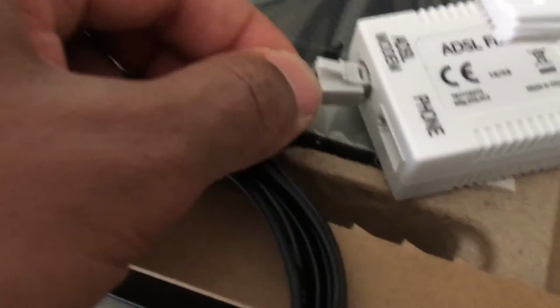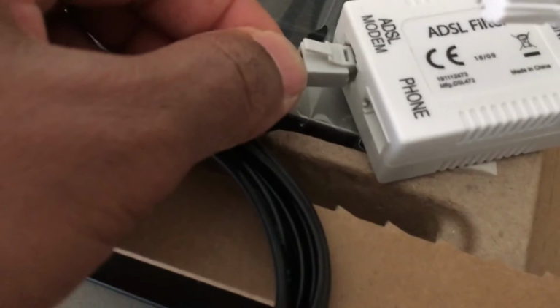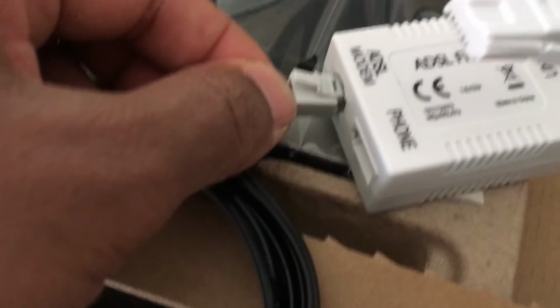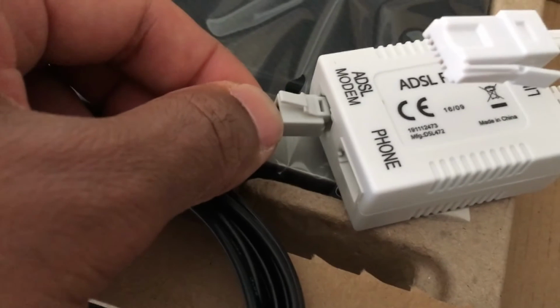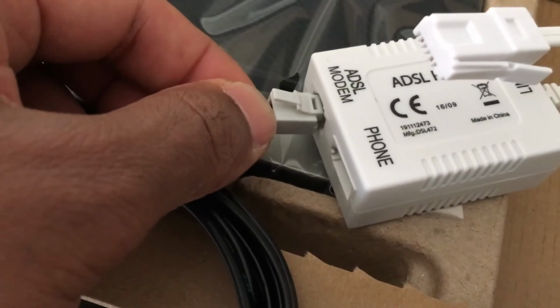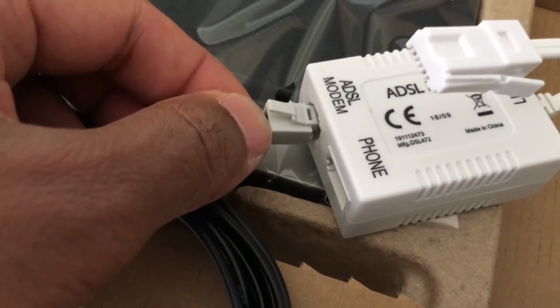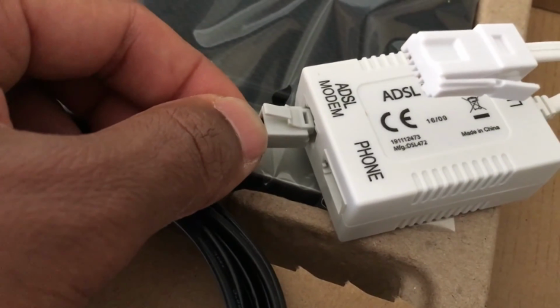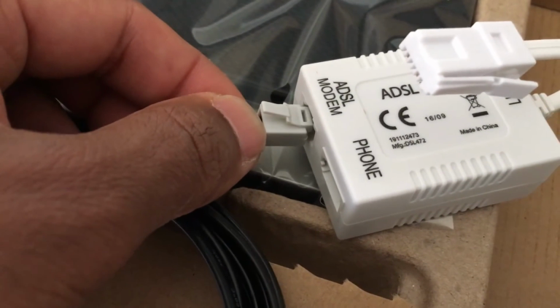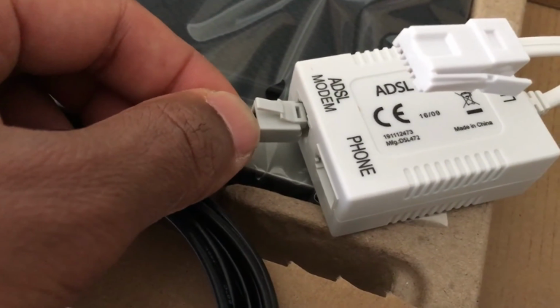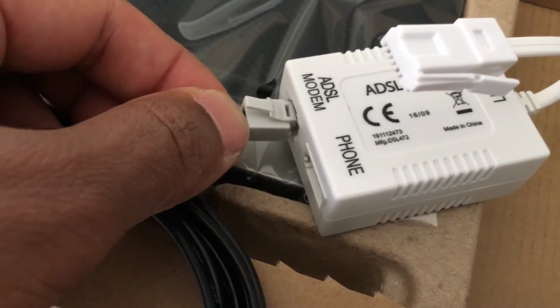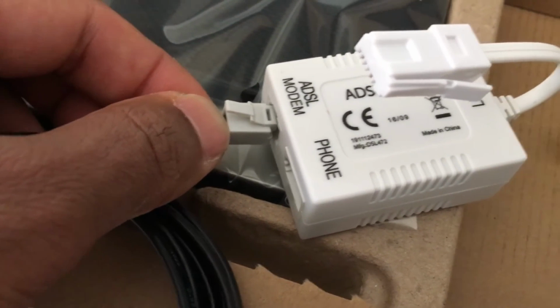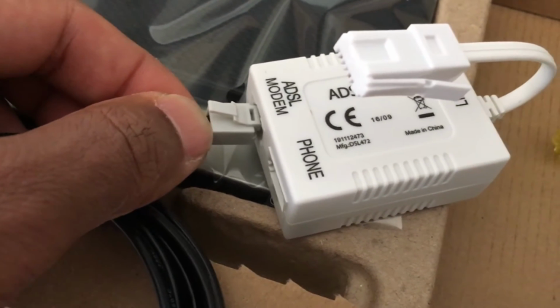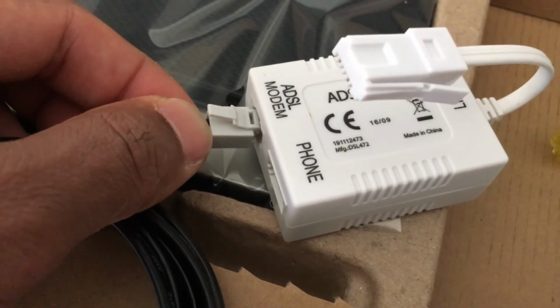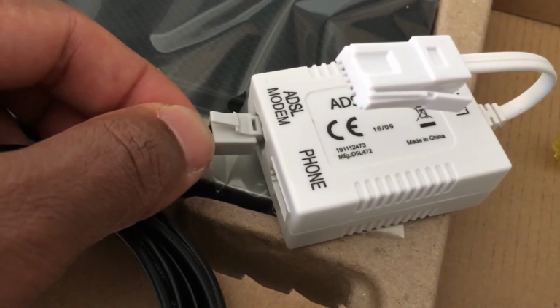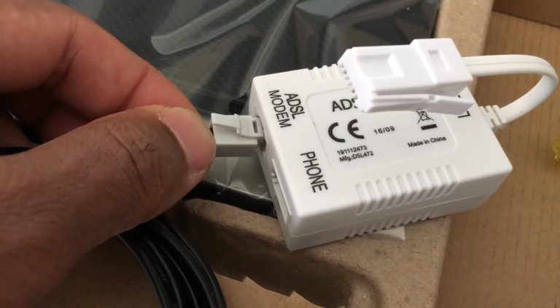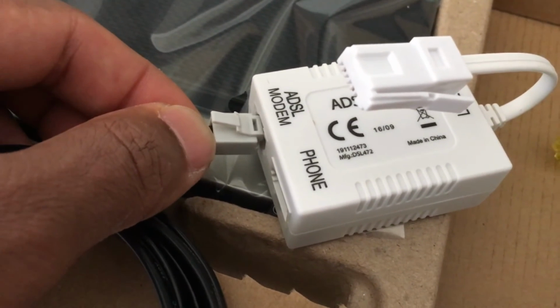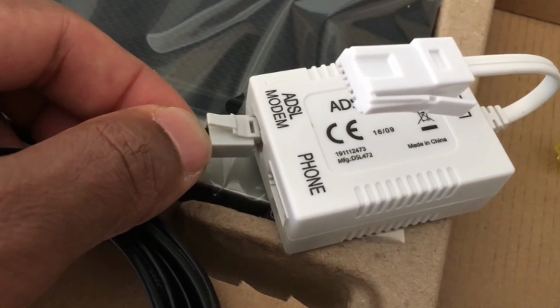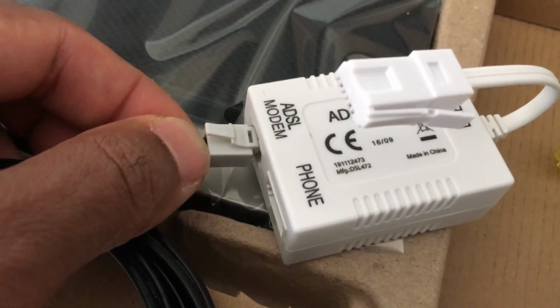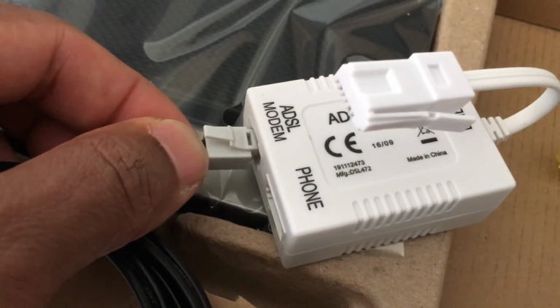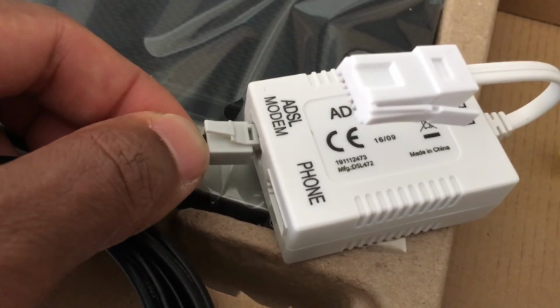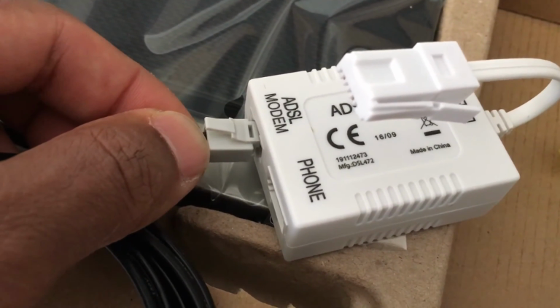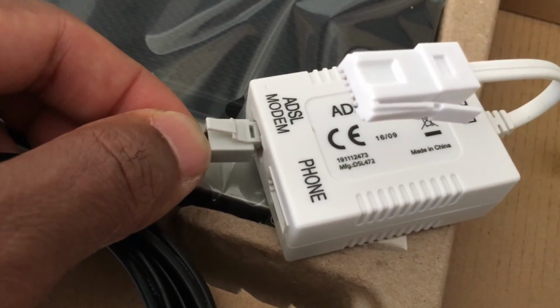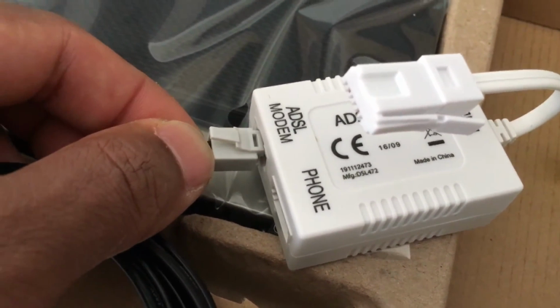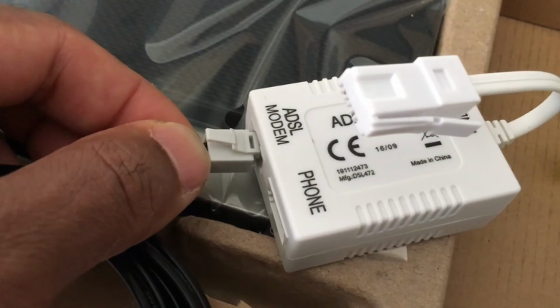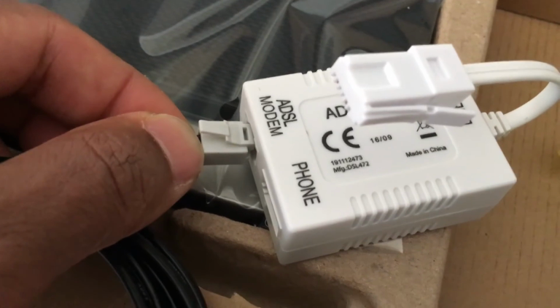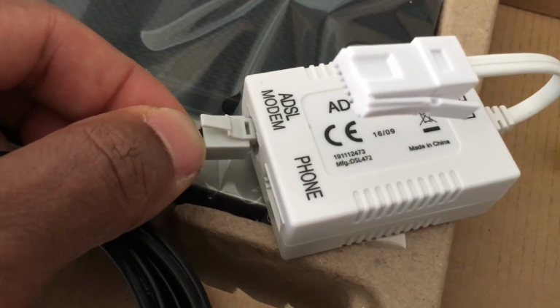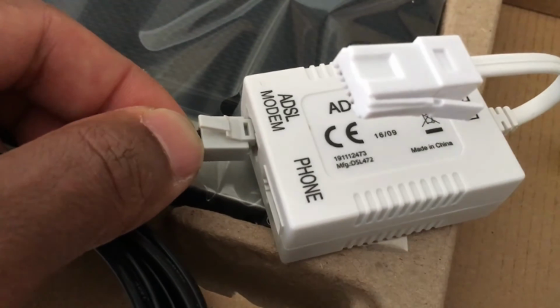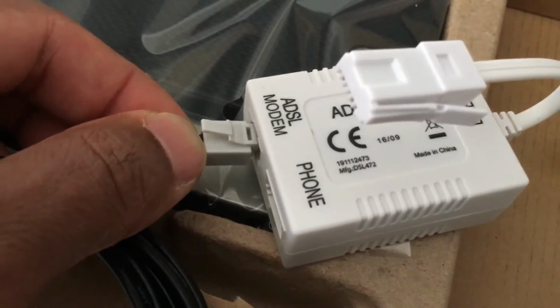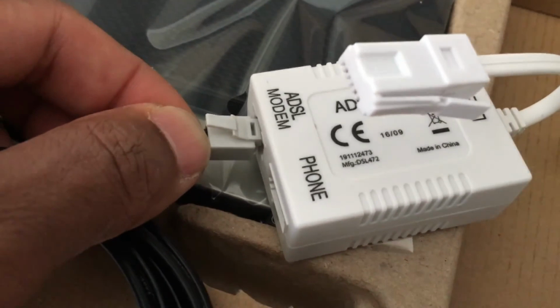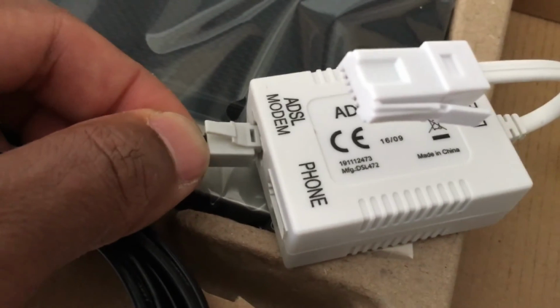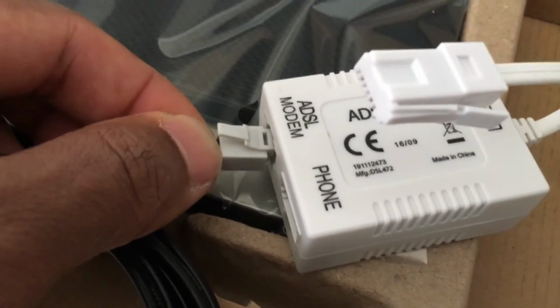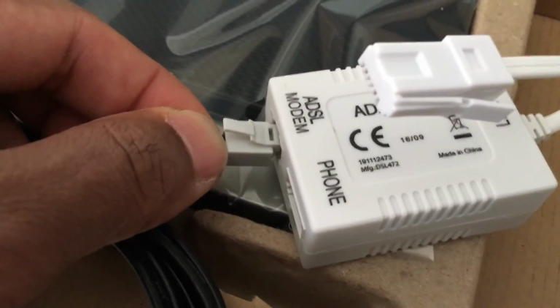It's like a sort of filter unit, so that you don't get distortion and break up the connection.